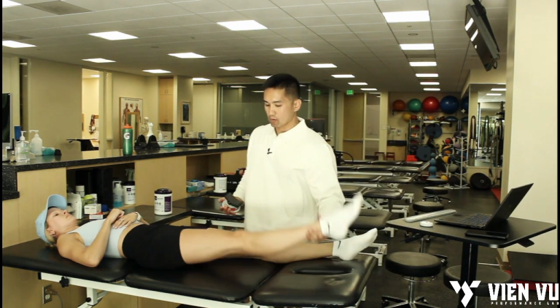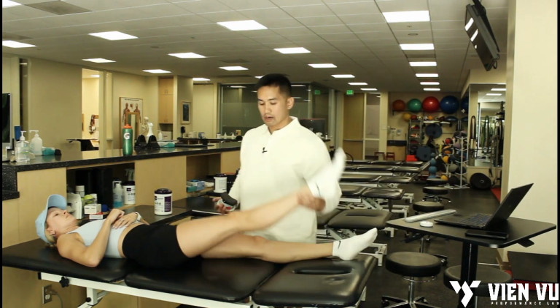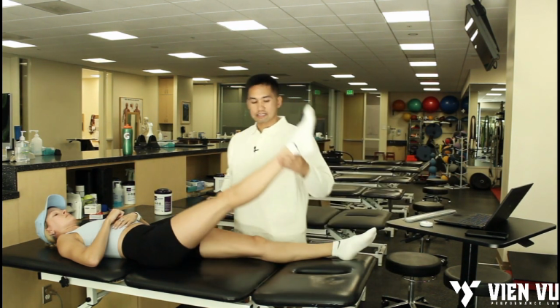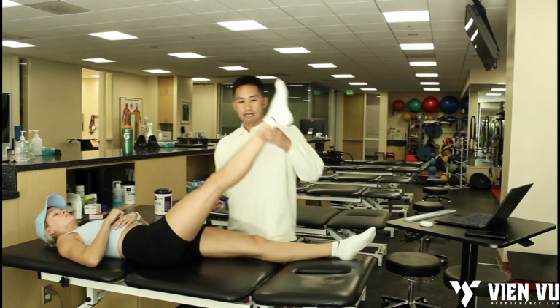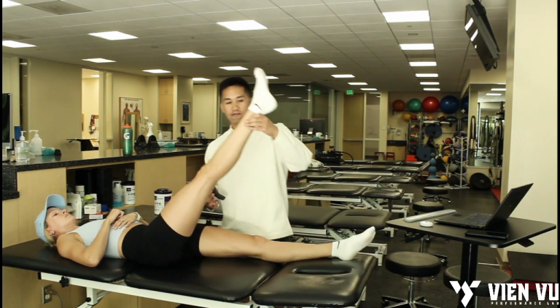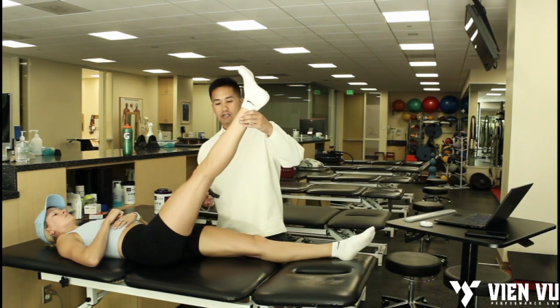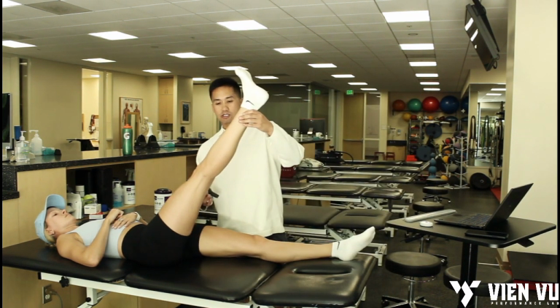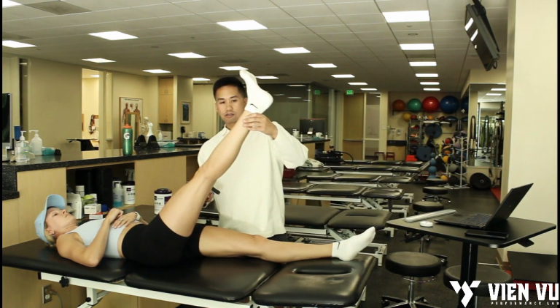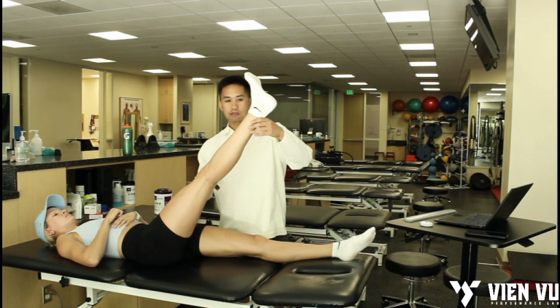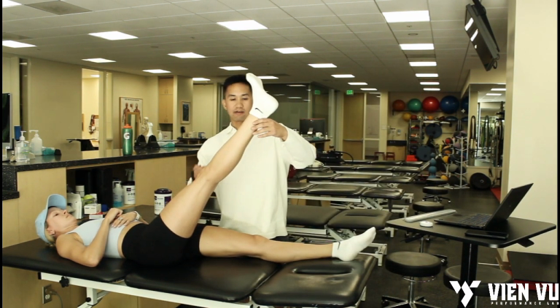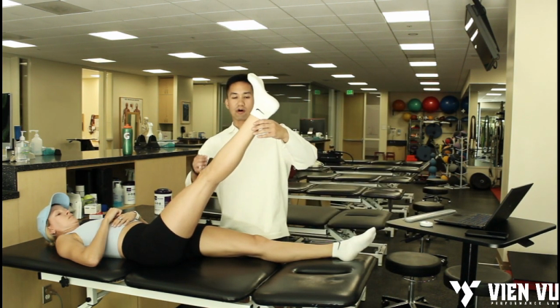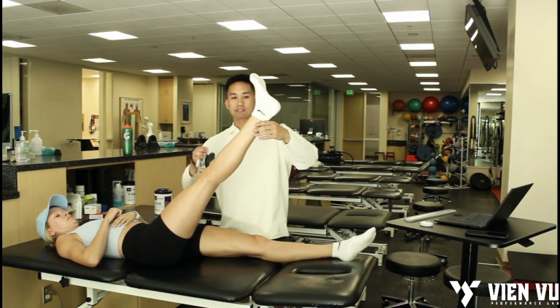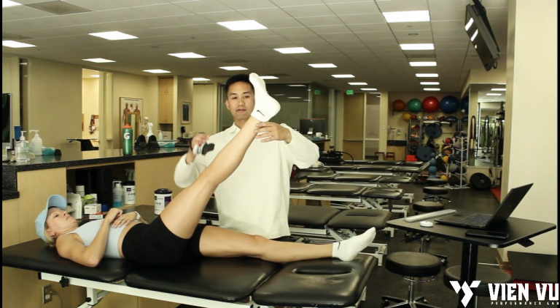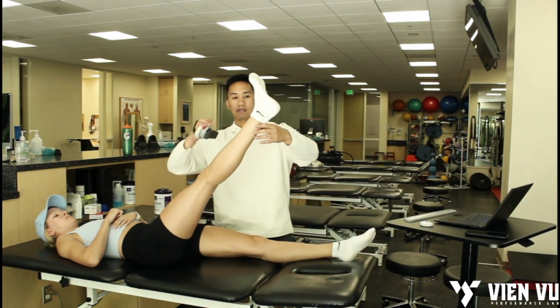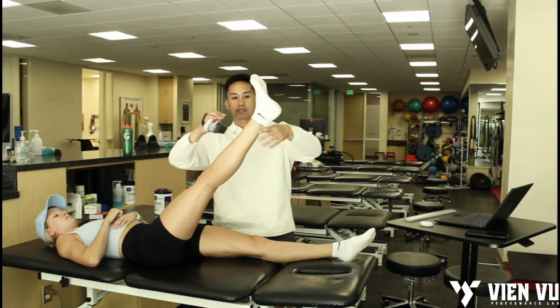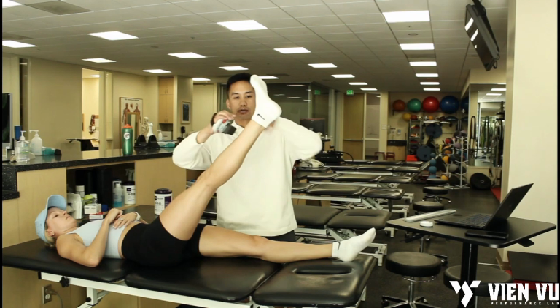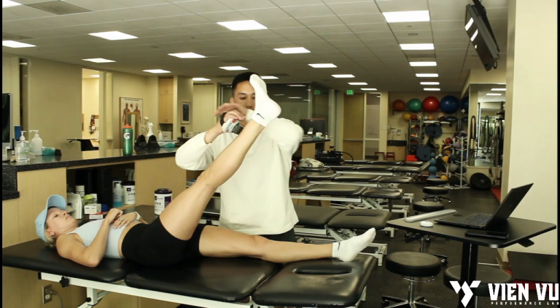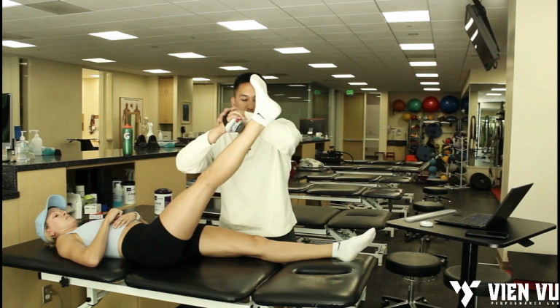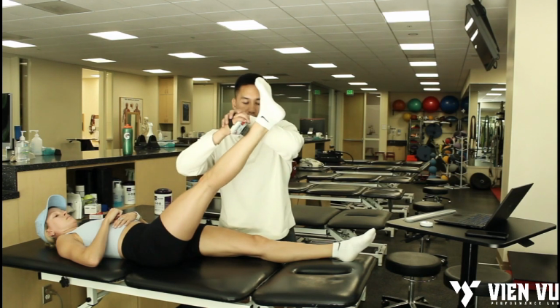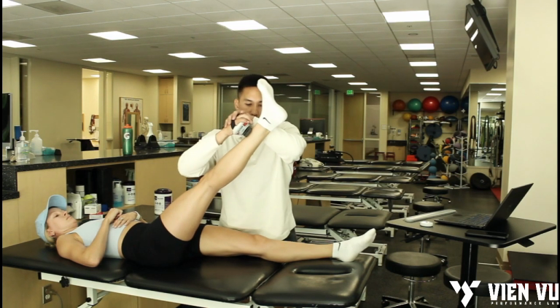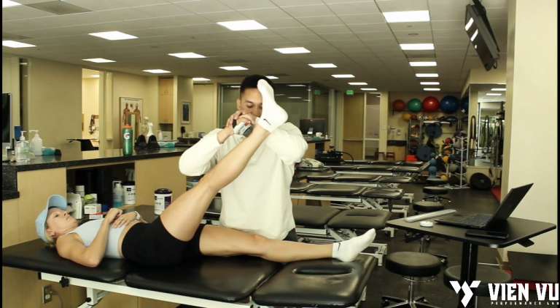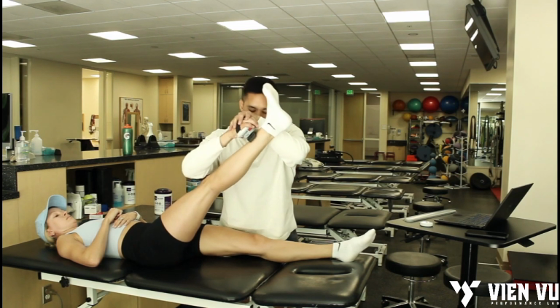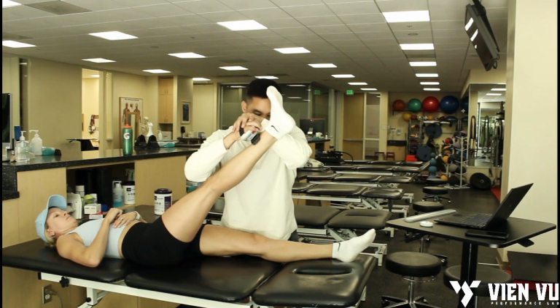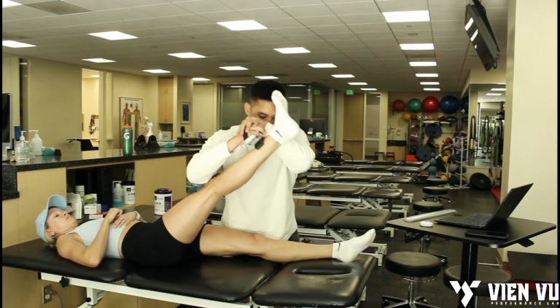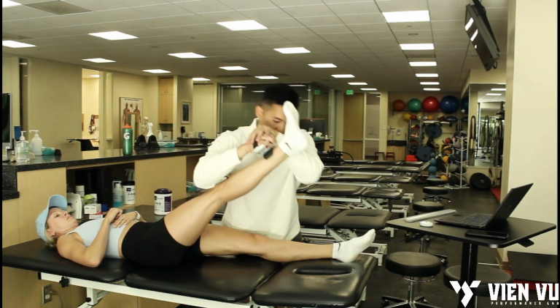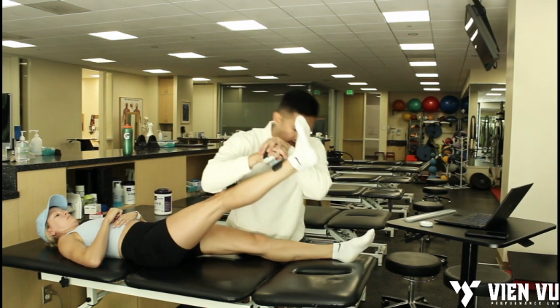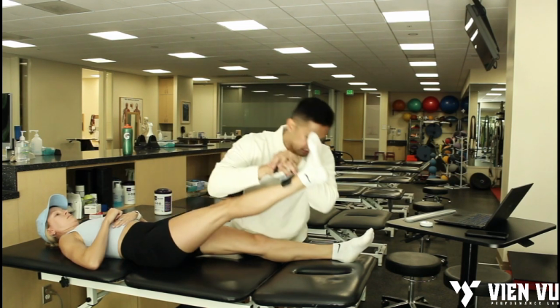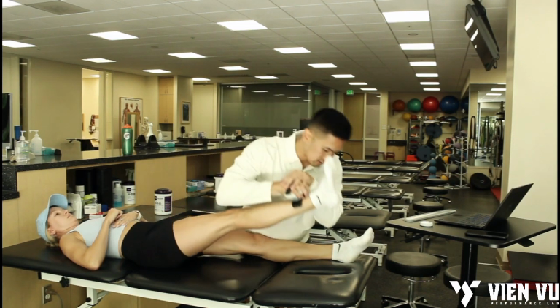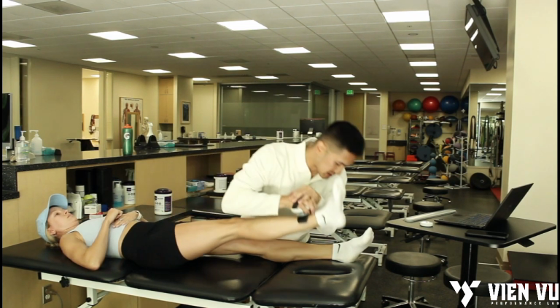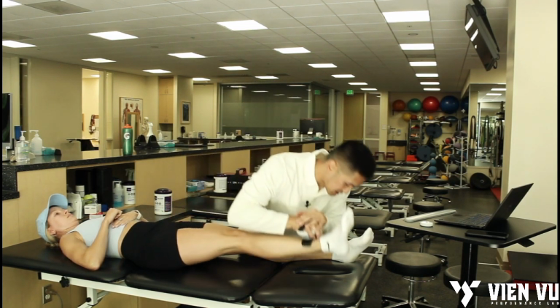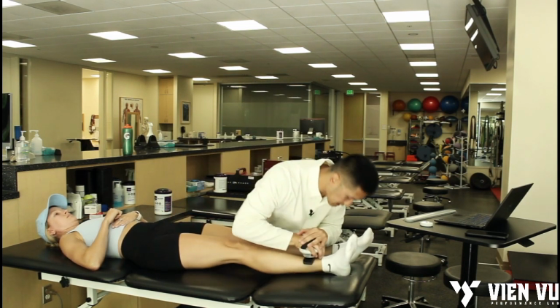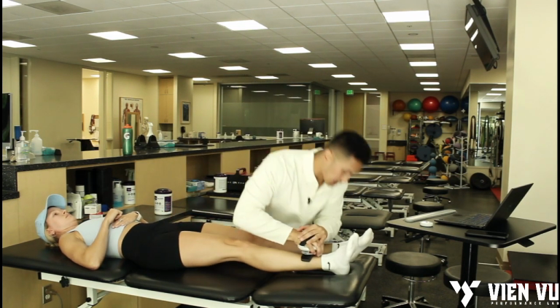From here we're going to look at right side flexion — the involved side flexion. Resist it, resist it, resist it.